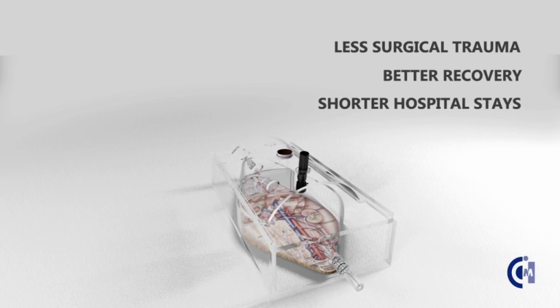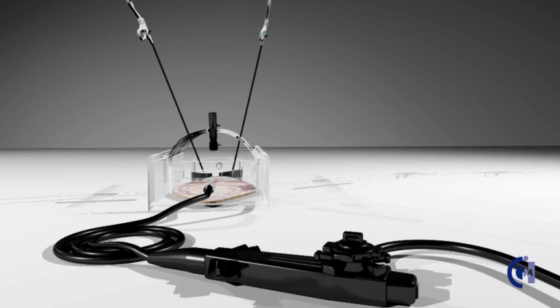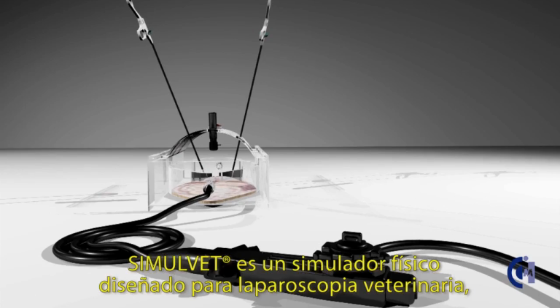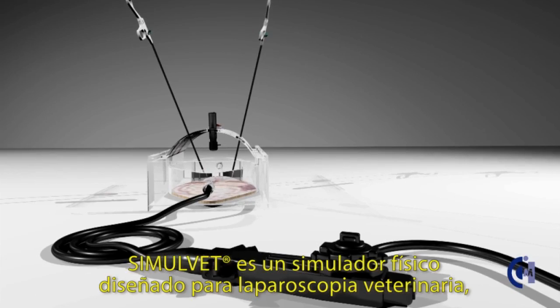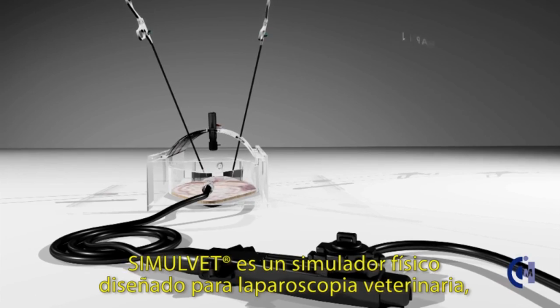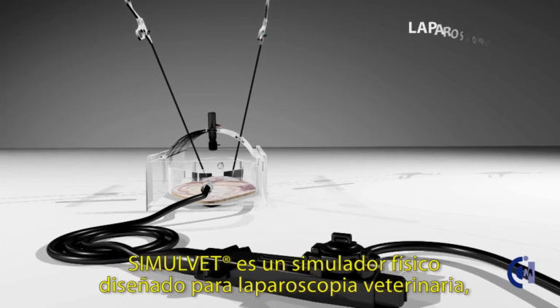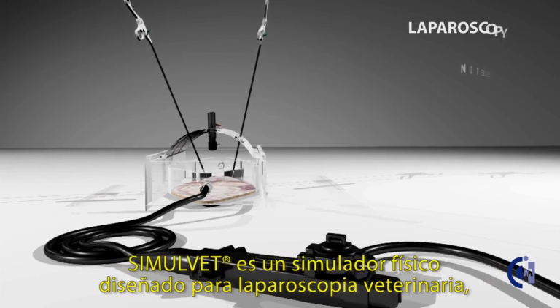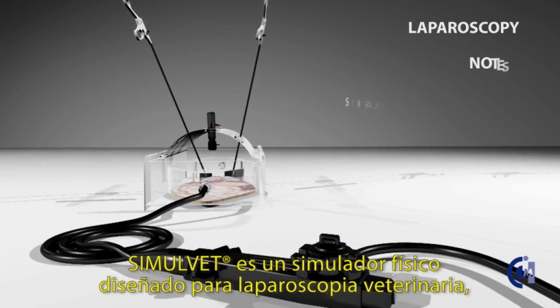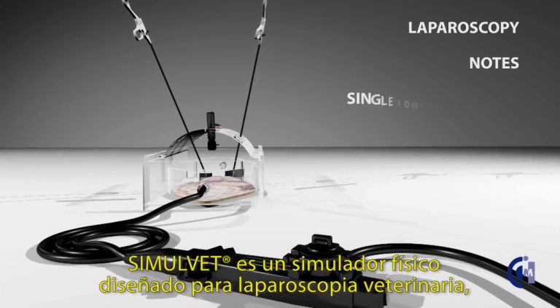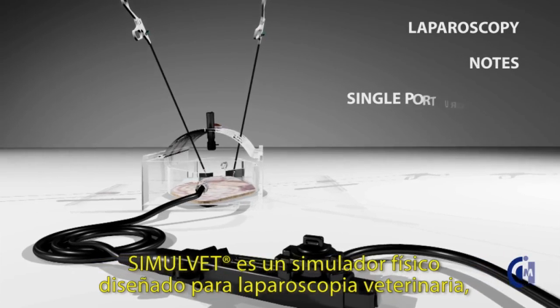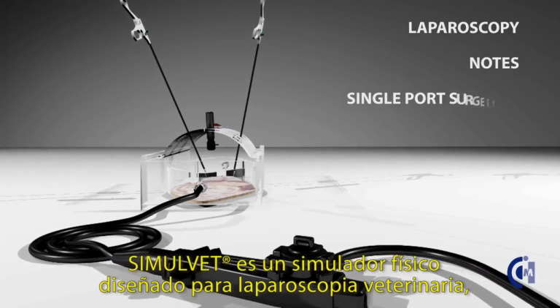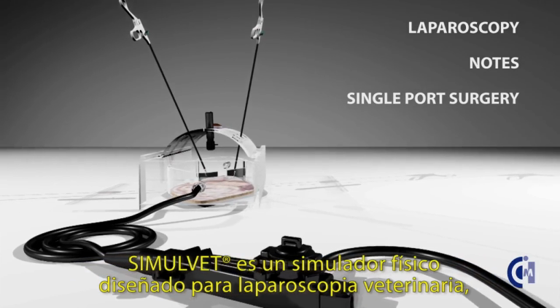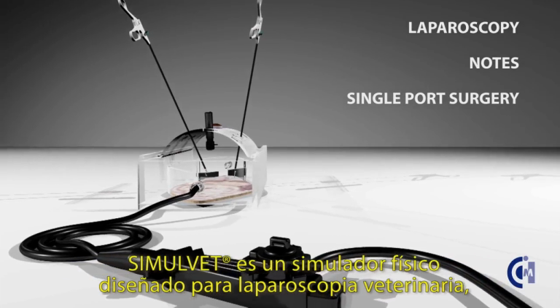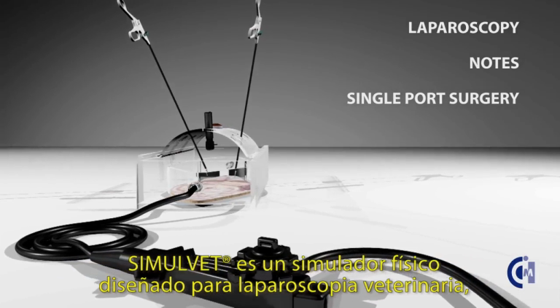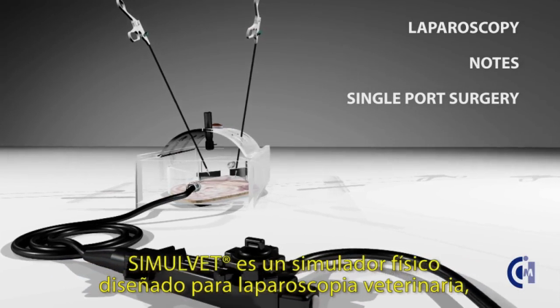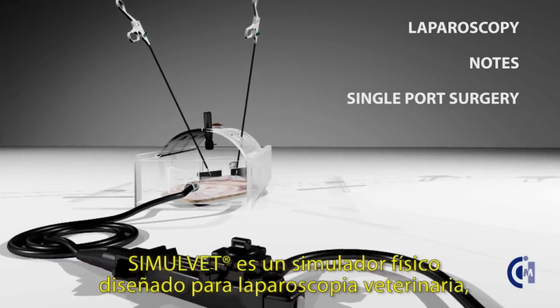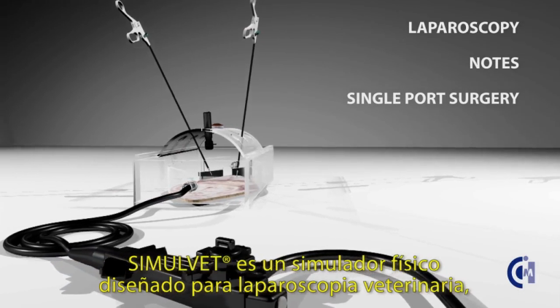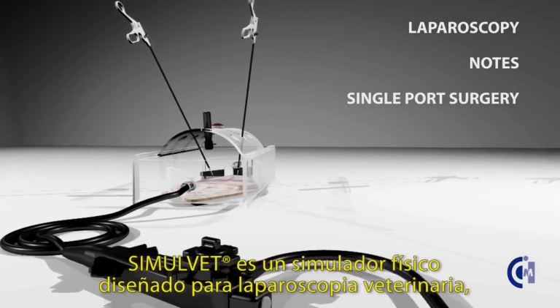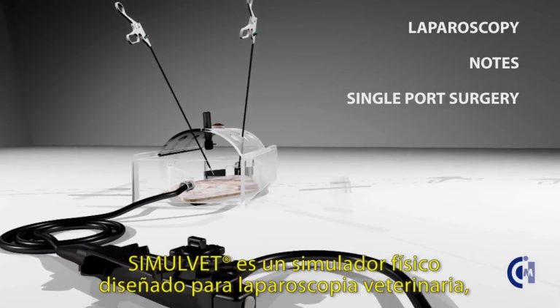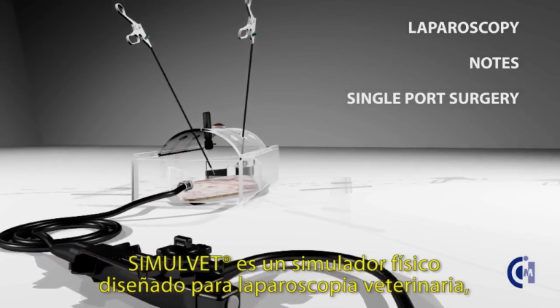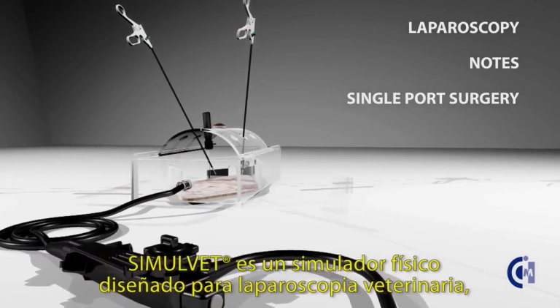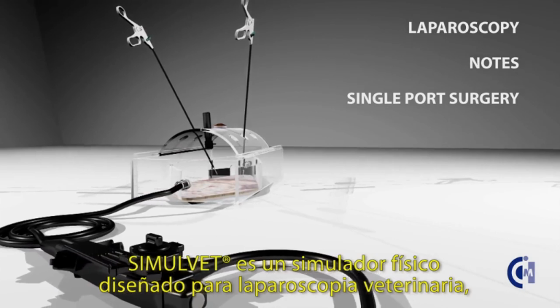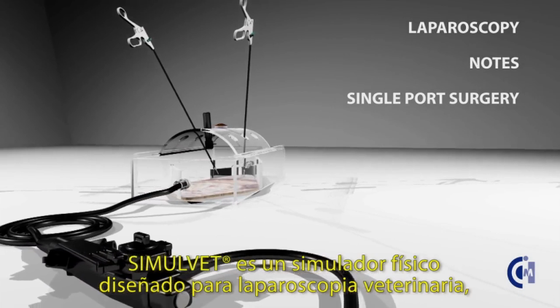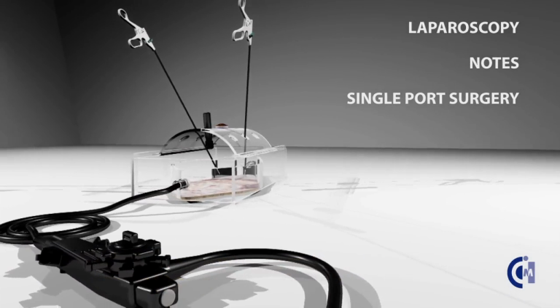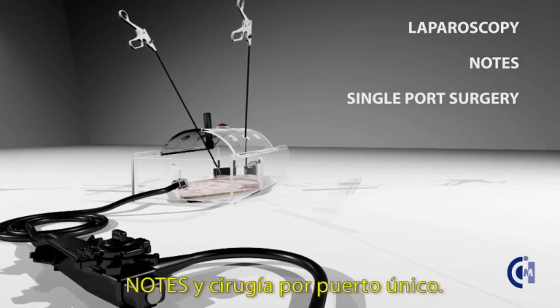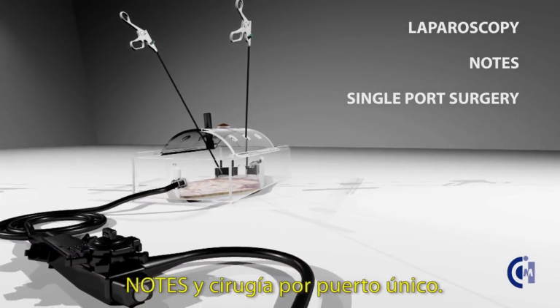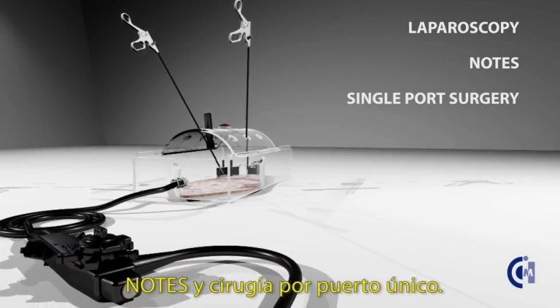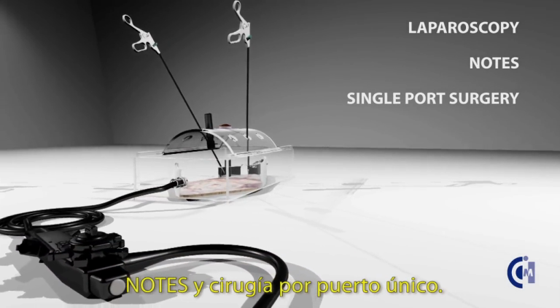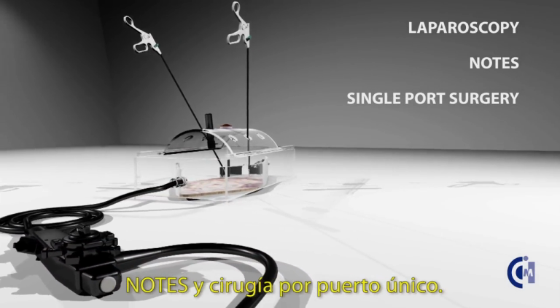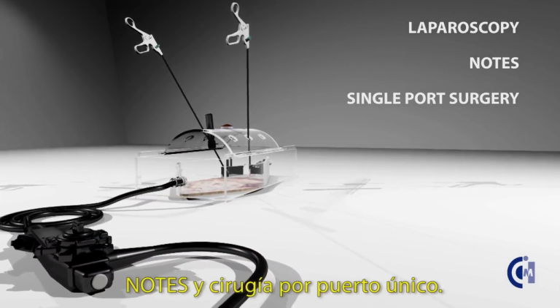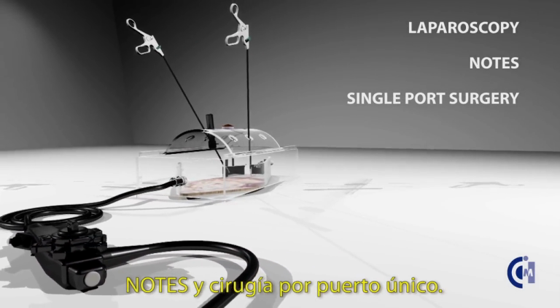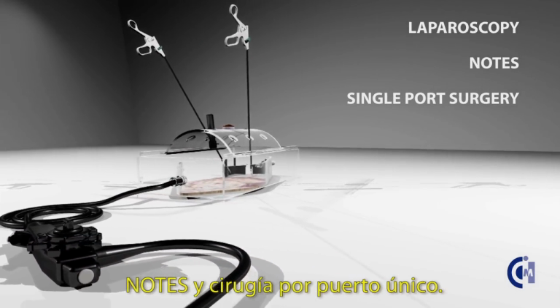The SimulVet is a physical simulator designed for veterinary laparoscopy, notes, and single-port surgery.